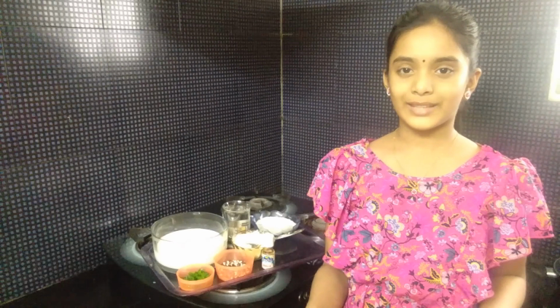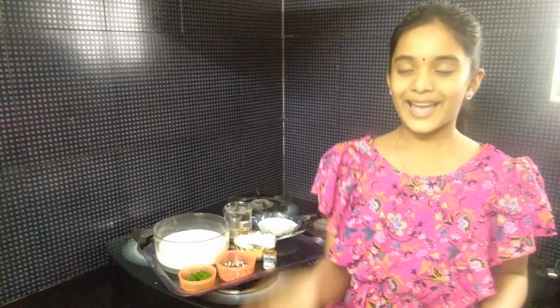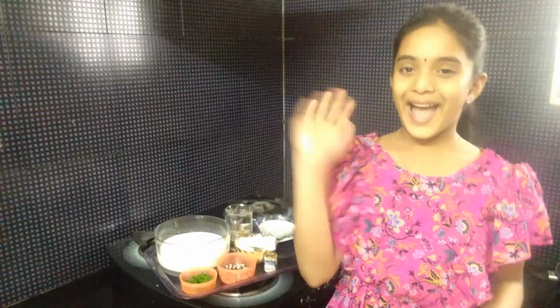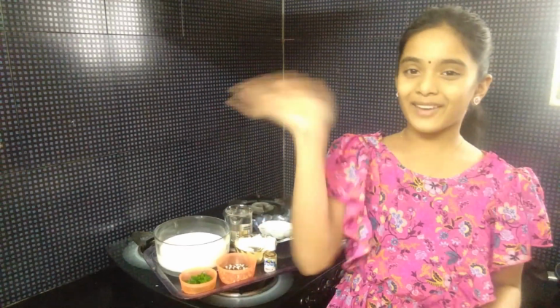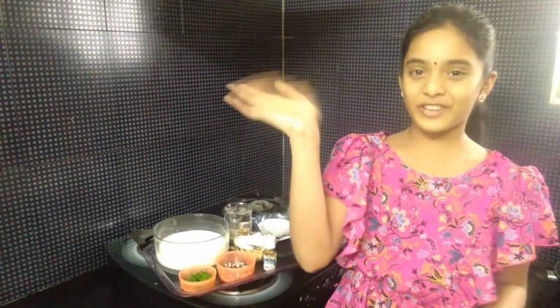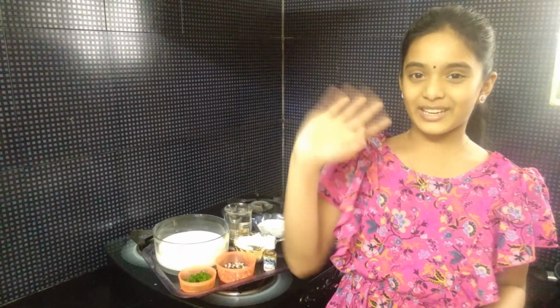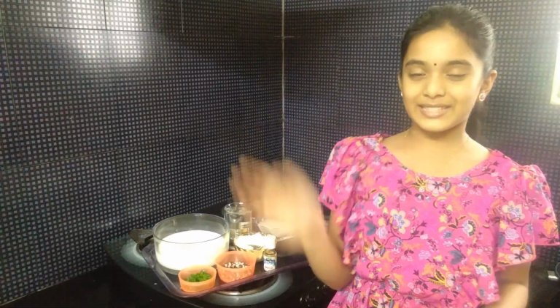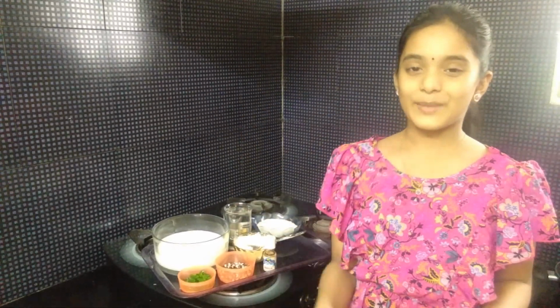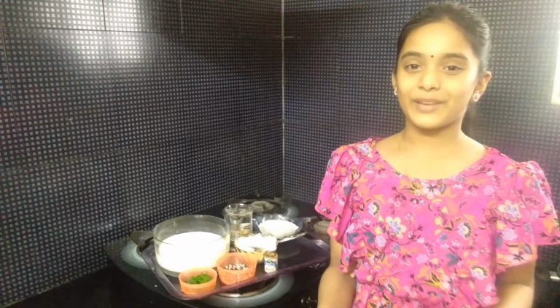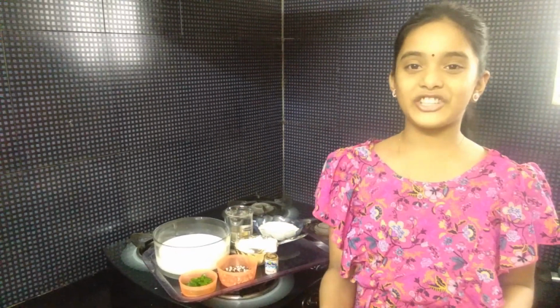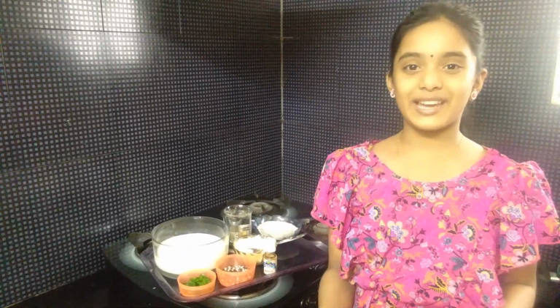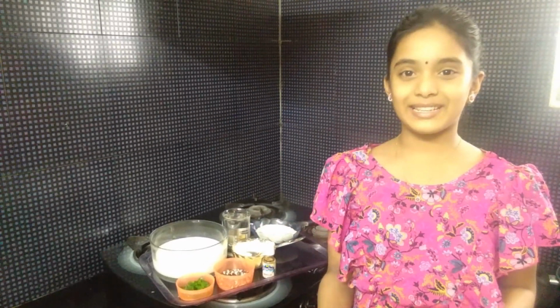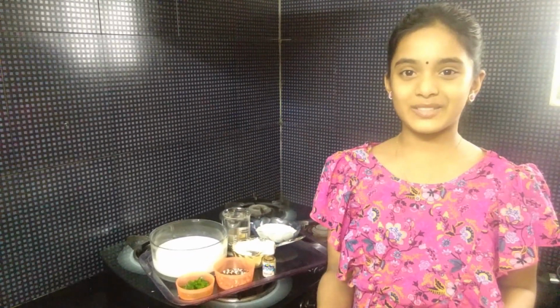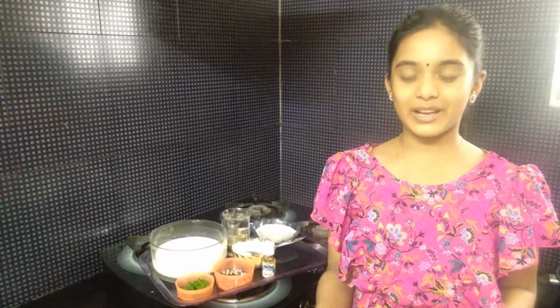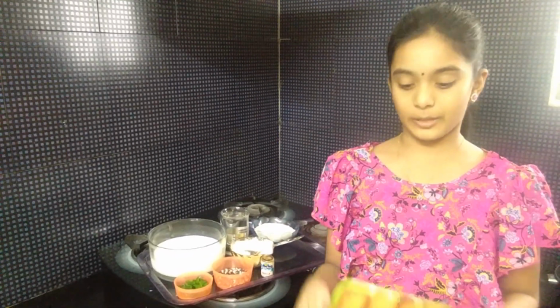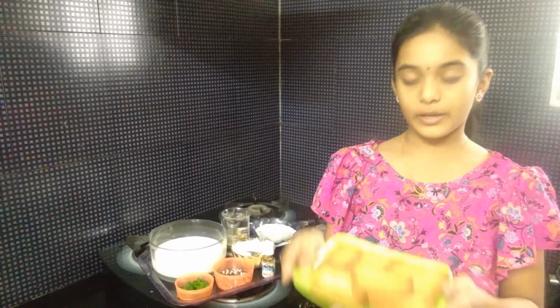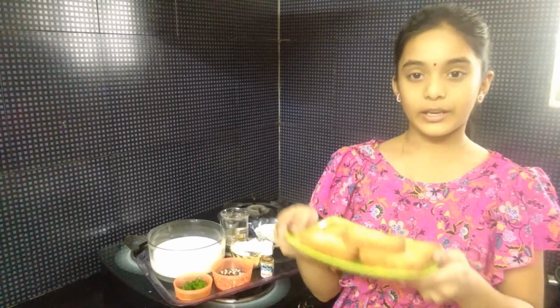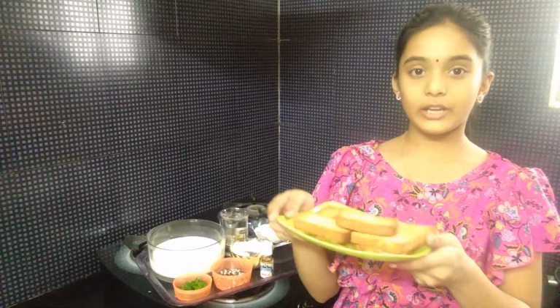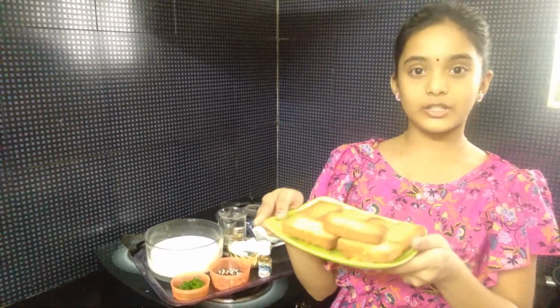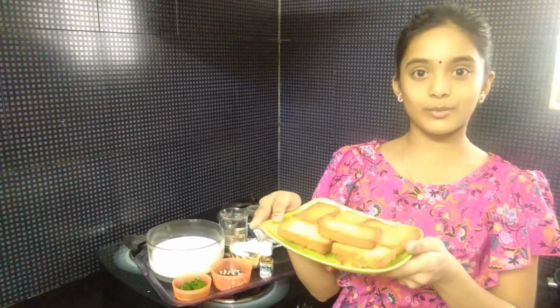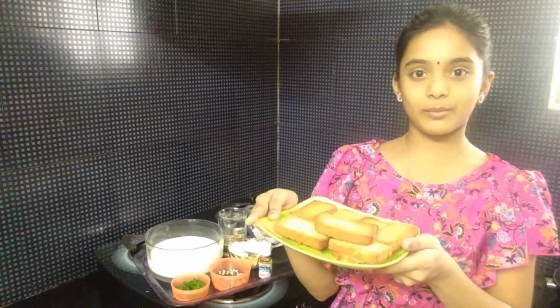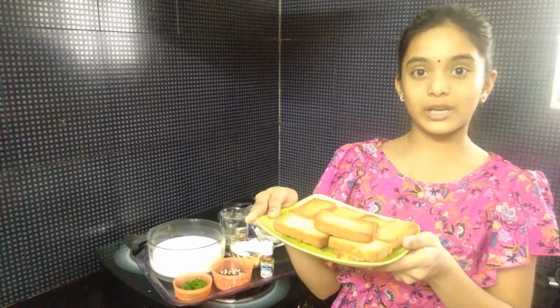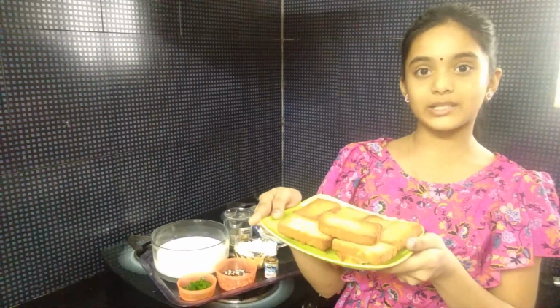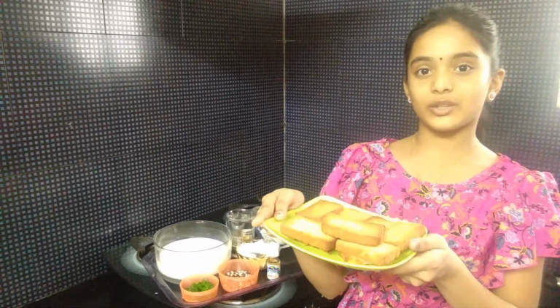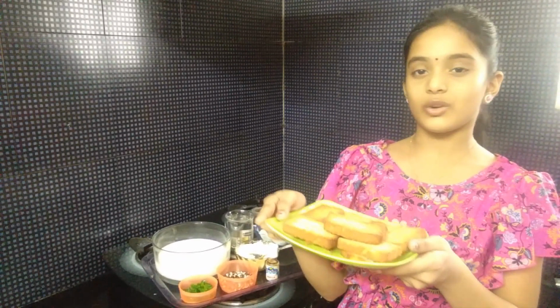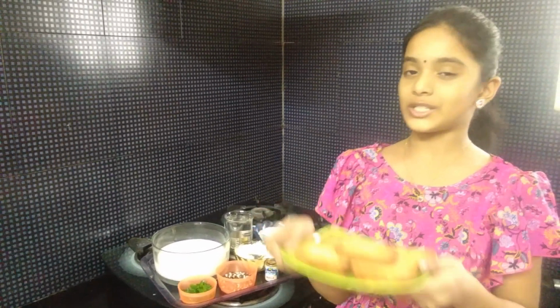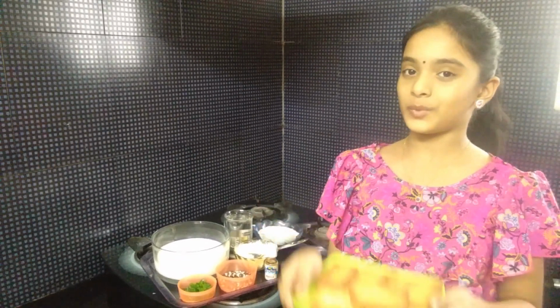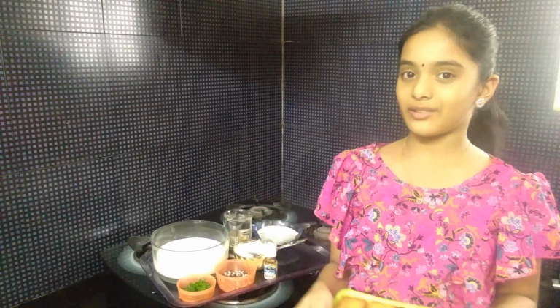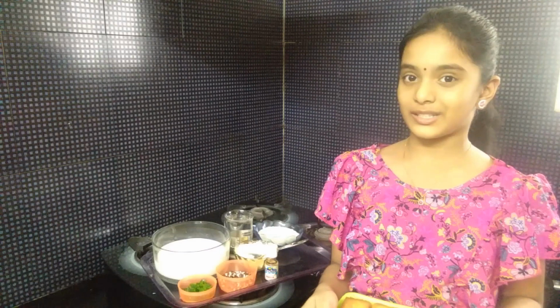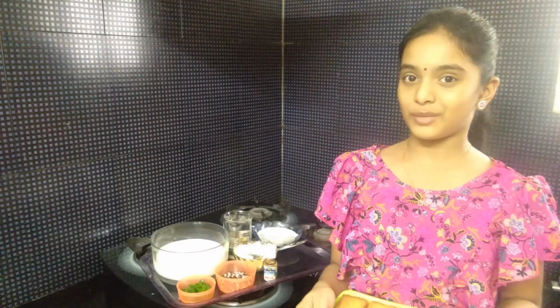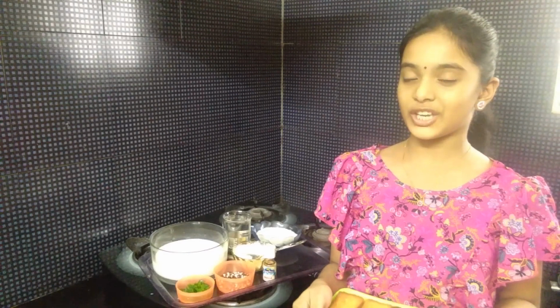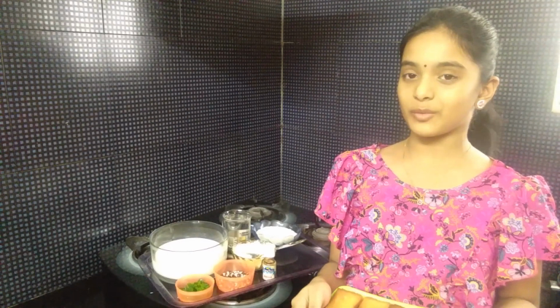Hi Friends! Welcome to my channel. Today, I am going to give you a sweet recipe.